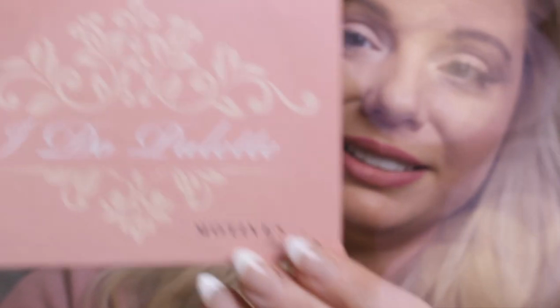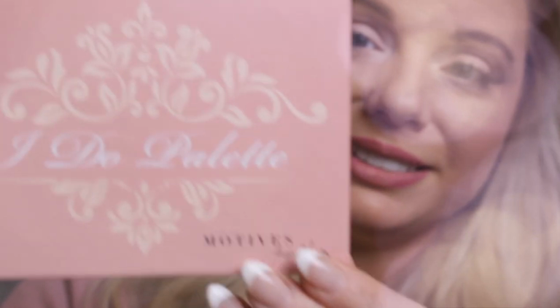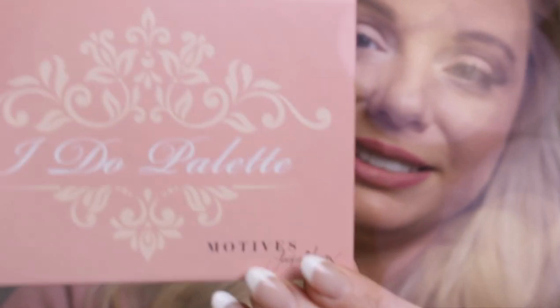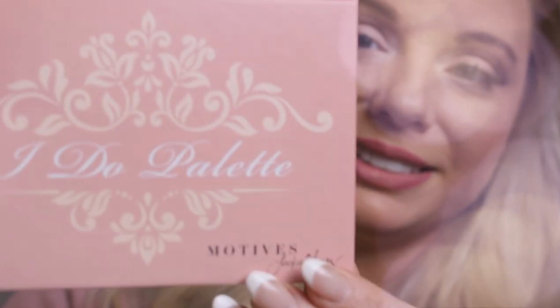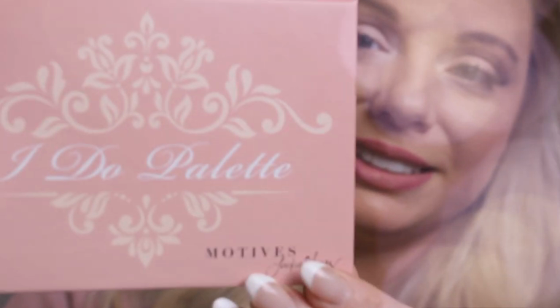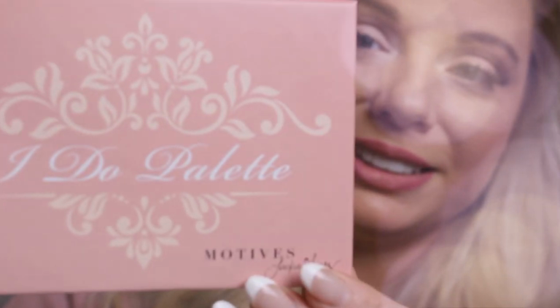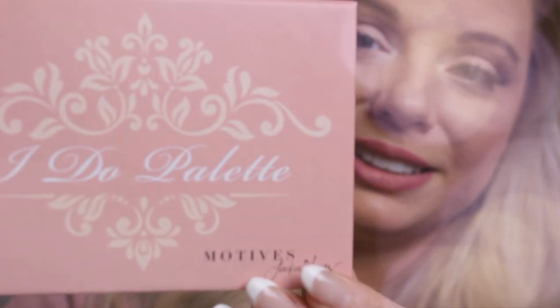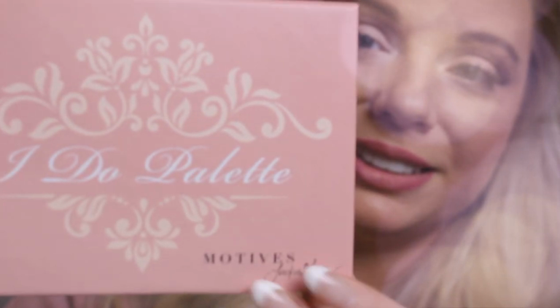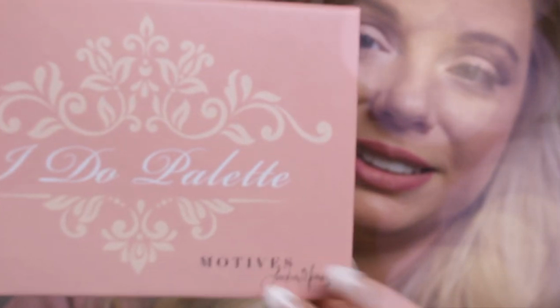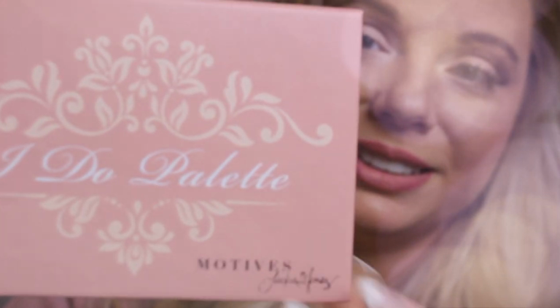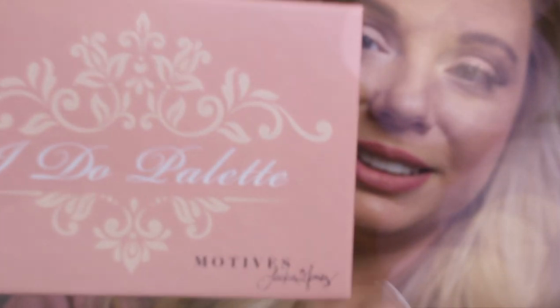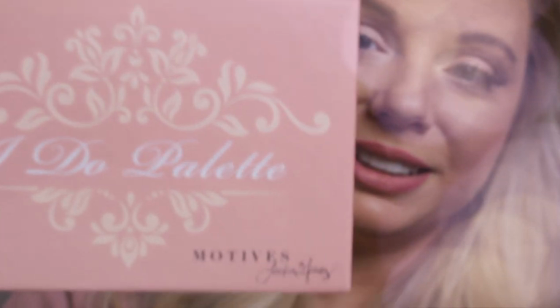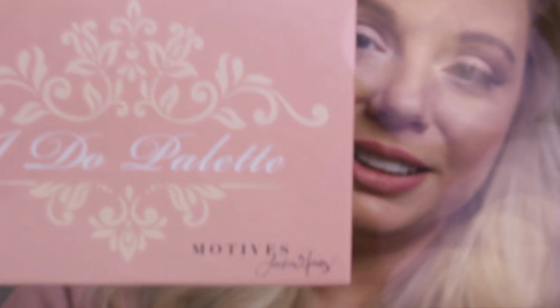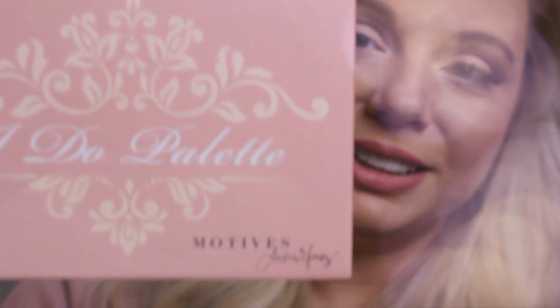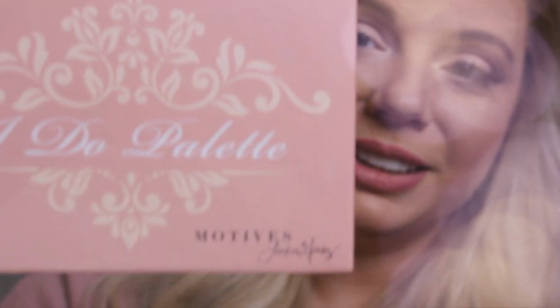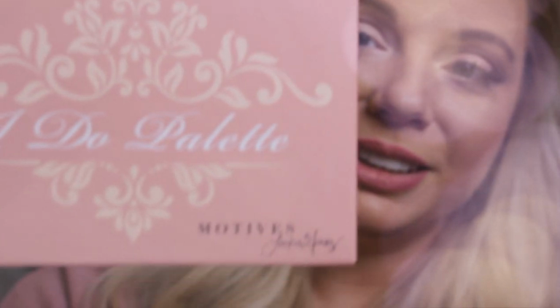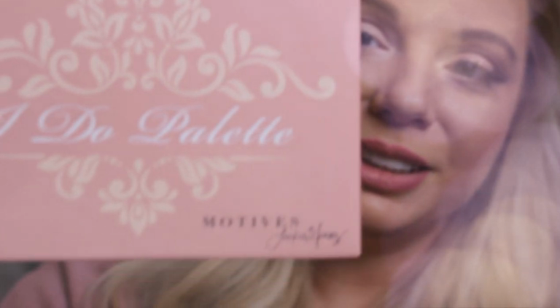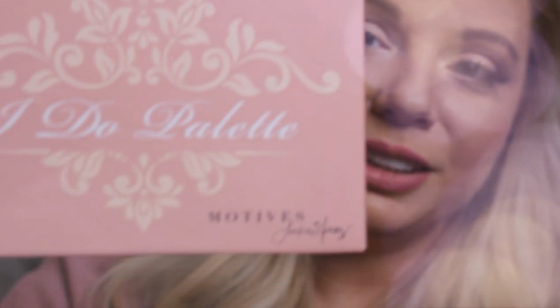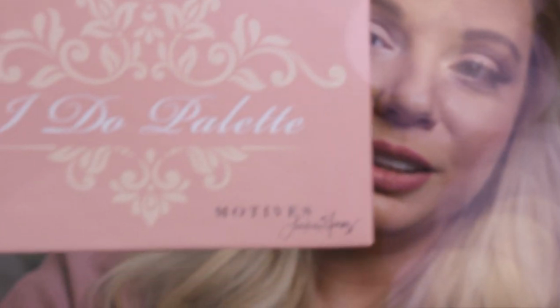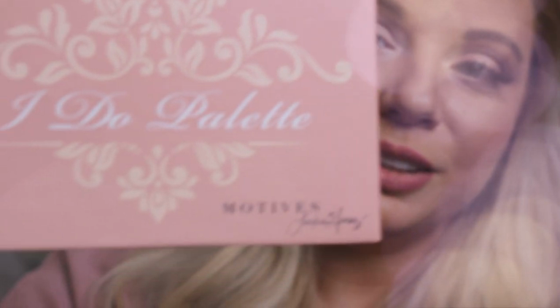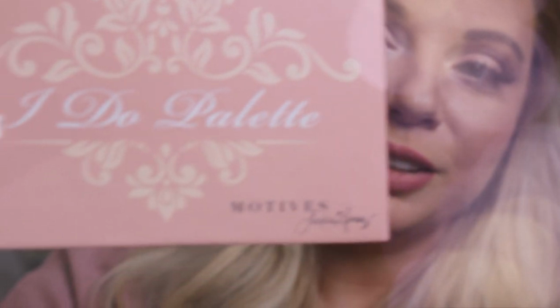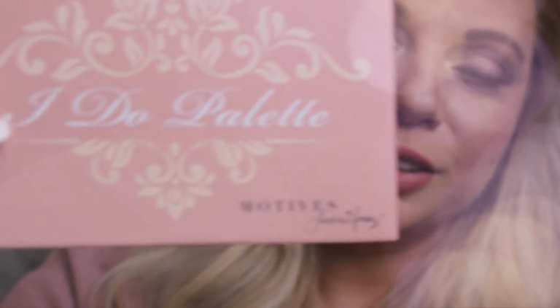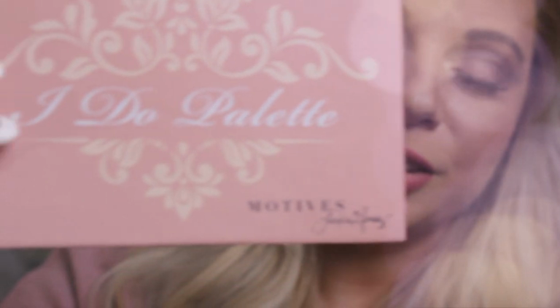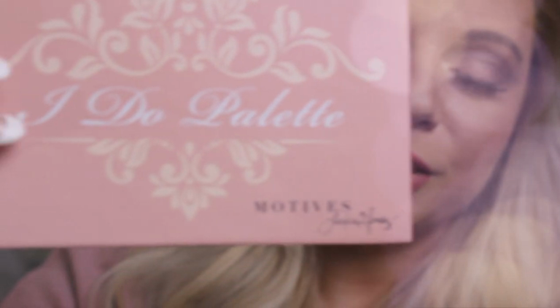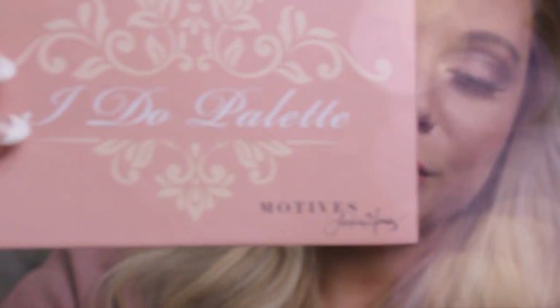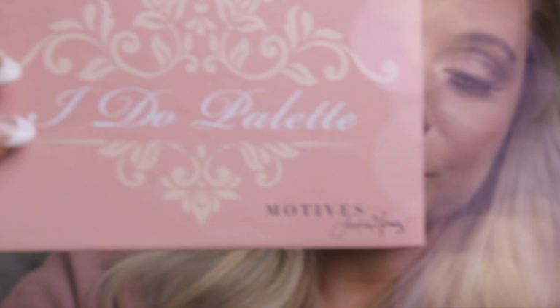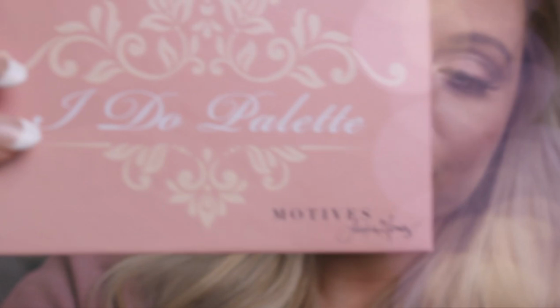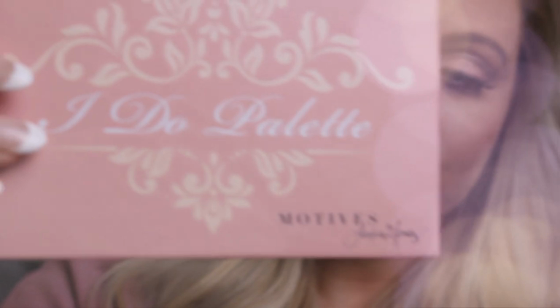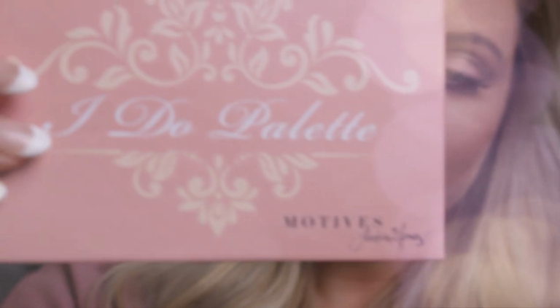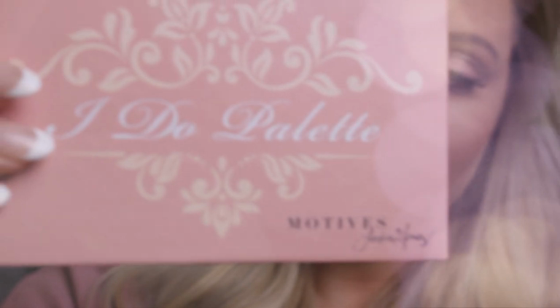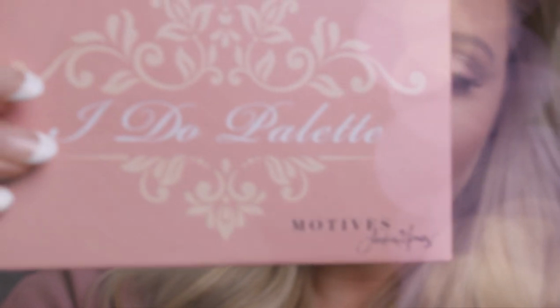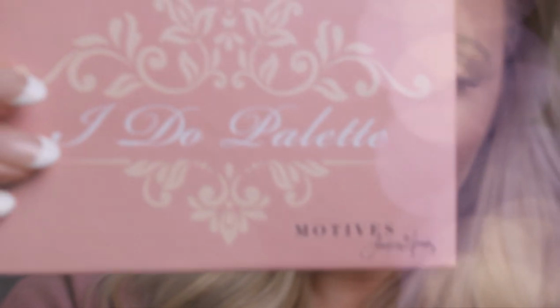Motives Cosmetics — the I Do Palette. Grab yours today. It's going to be one of my favorites for the season.